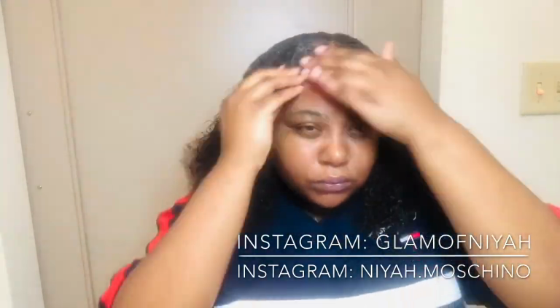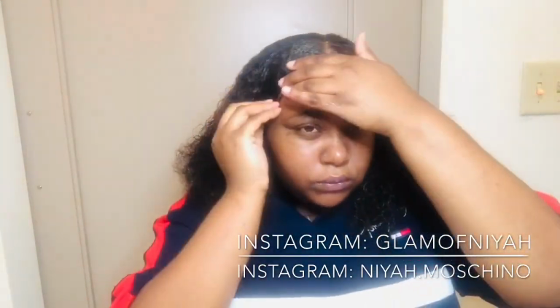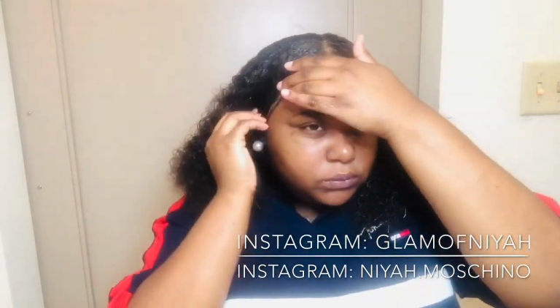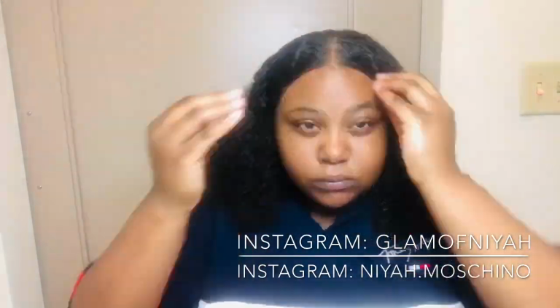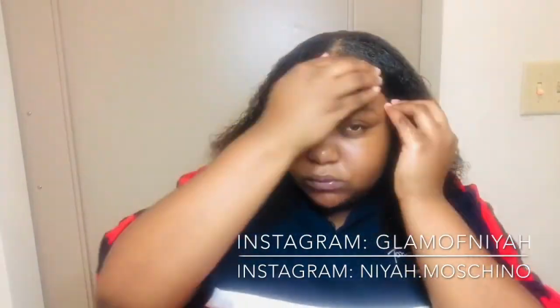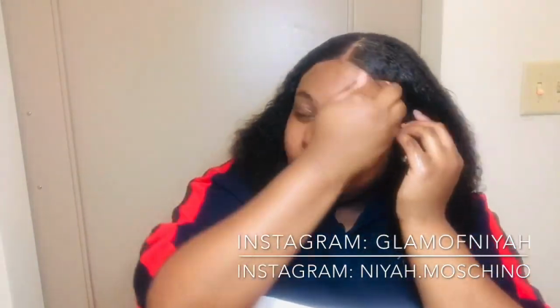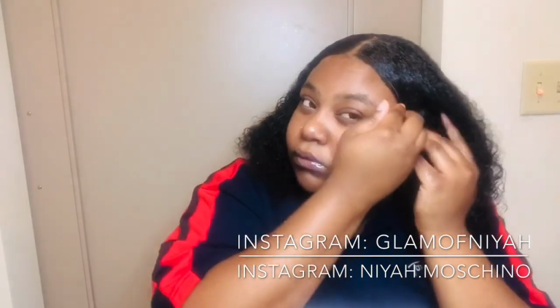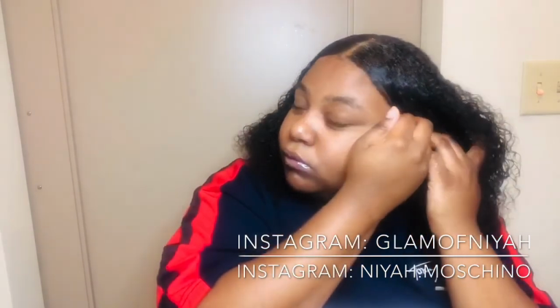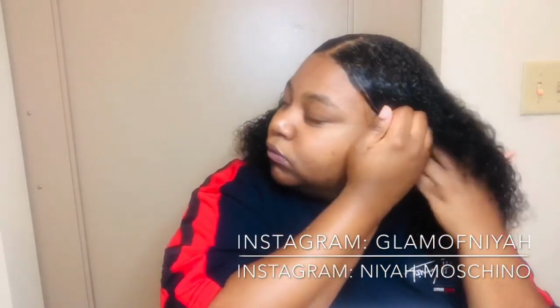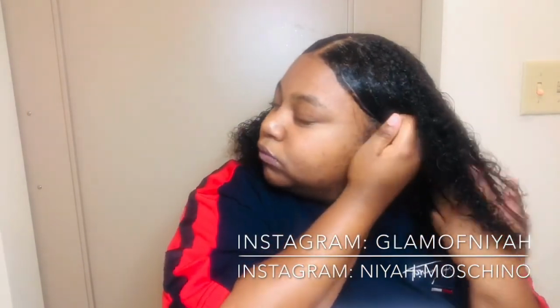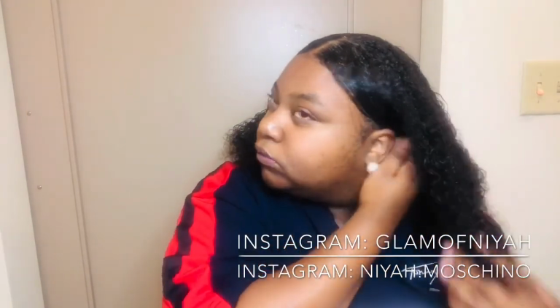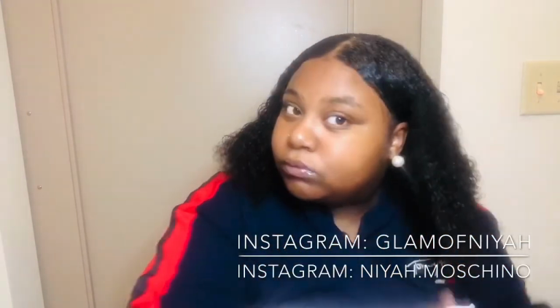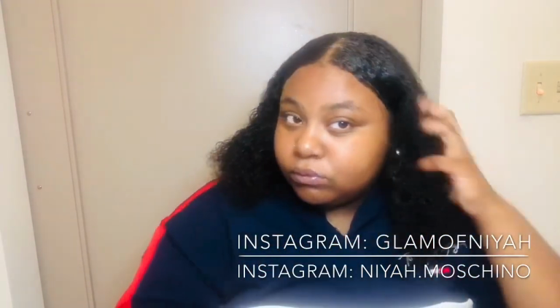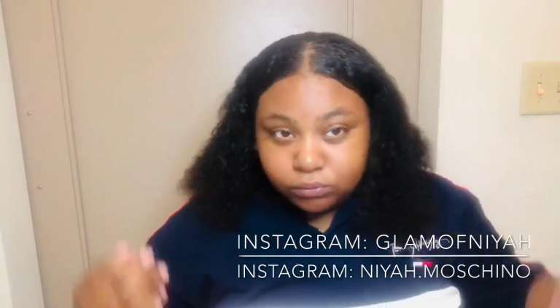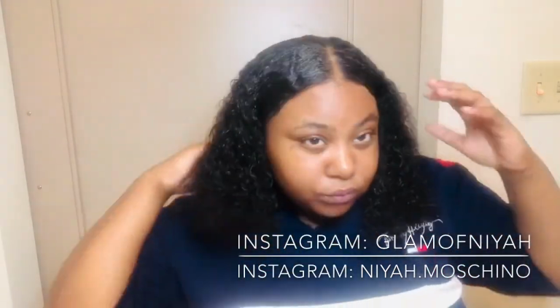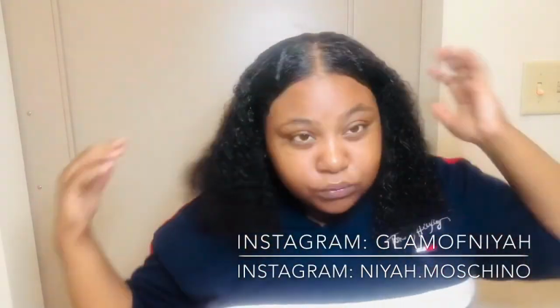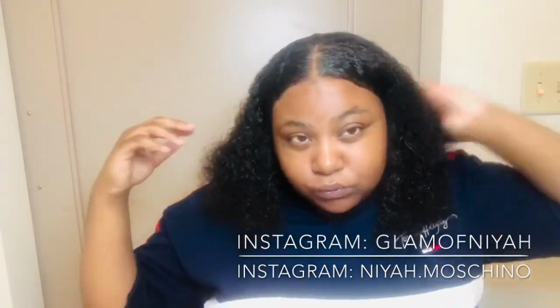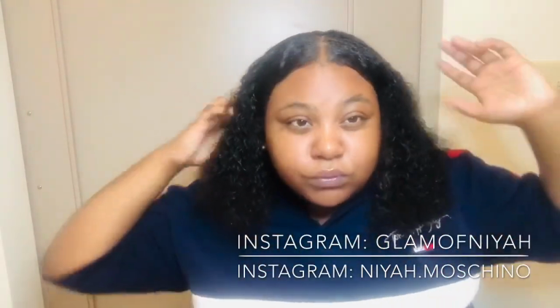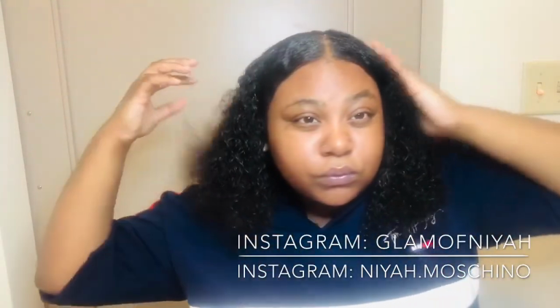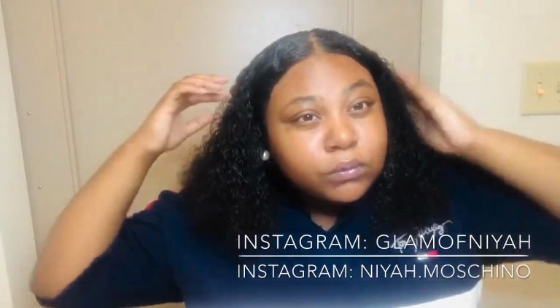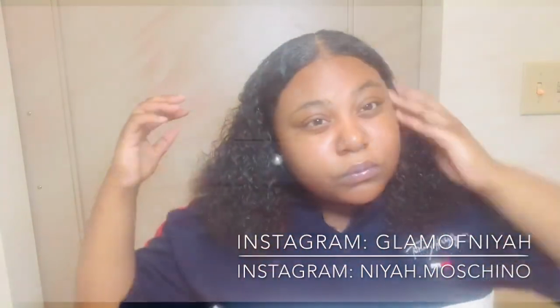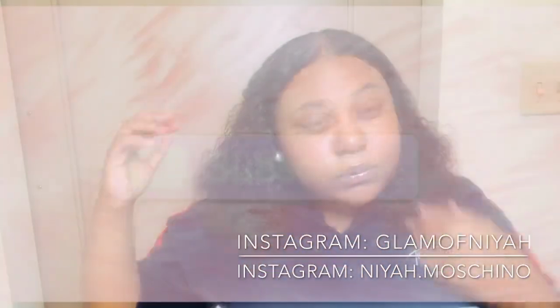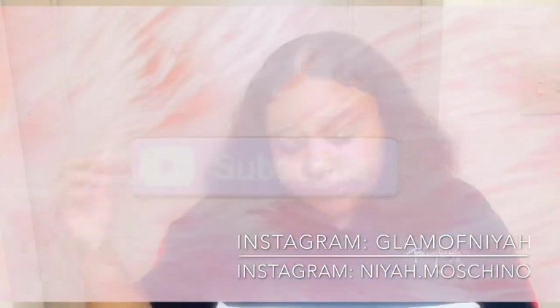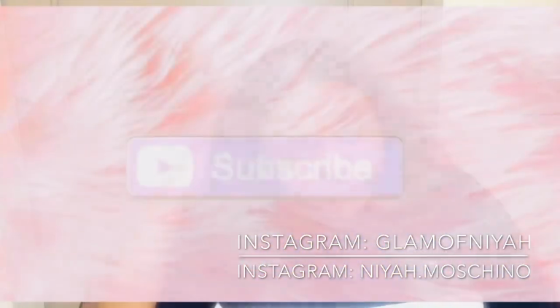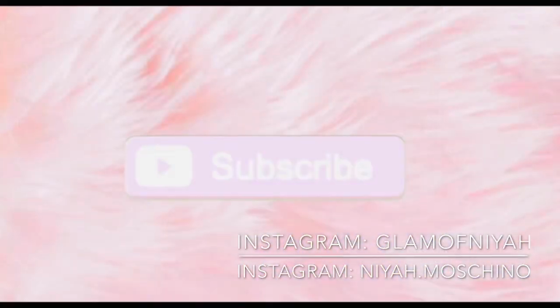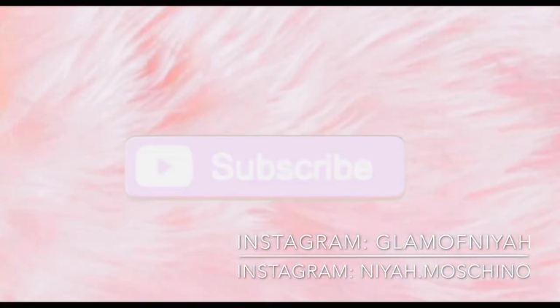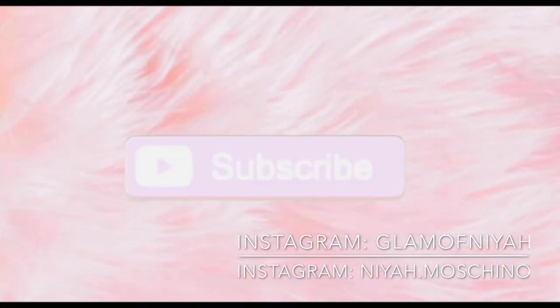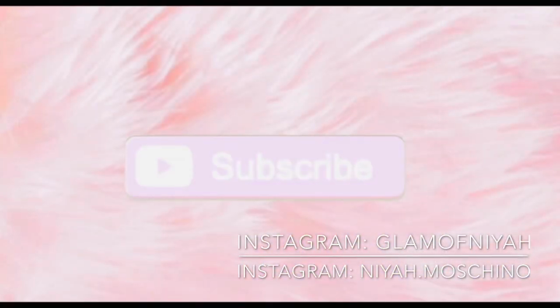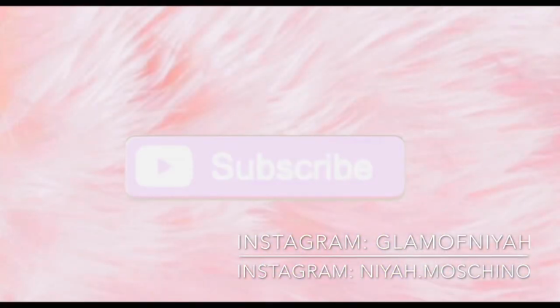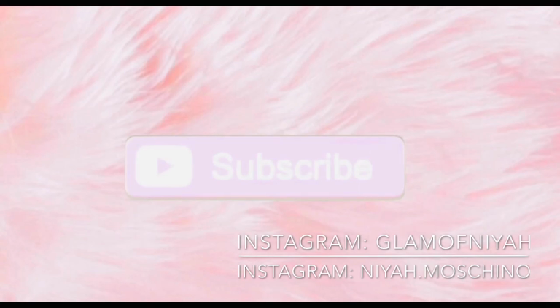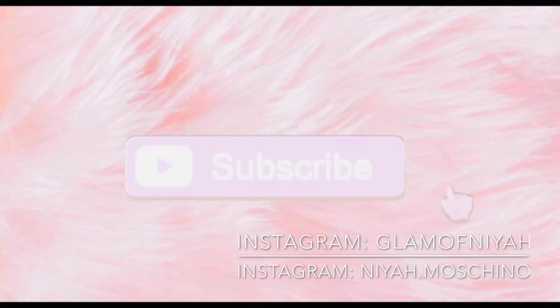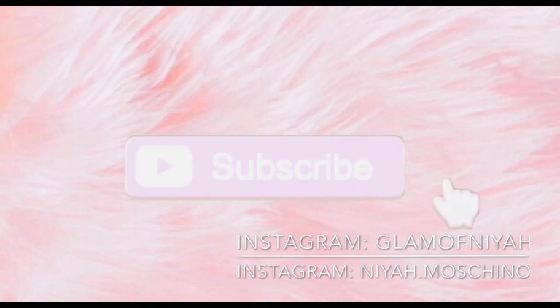That does complete the look! Please like, comment, and subscribe to this video, and I will see y'all in the next video.